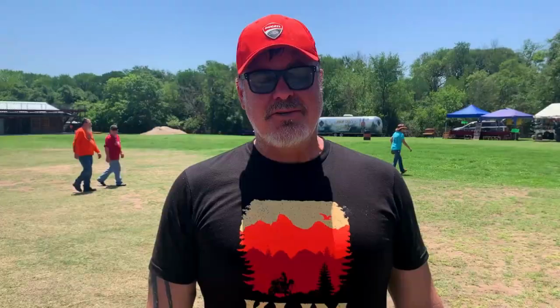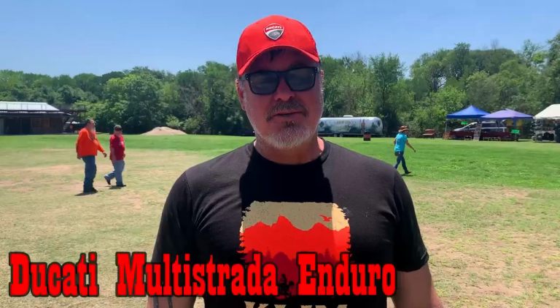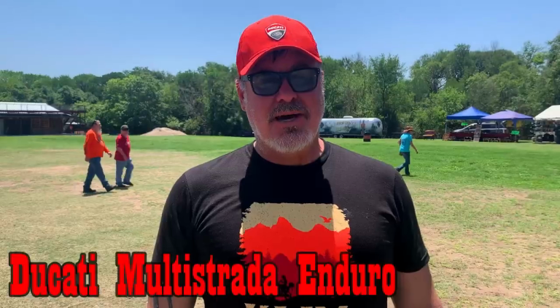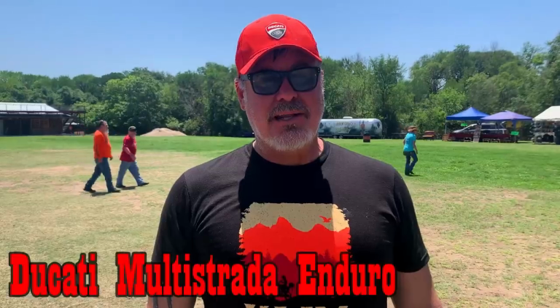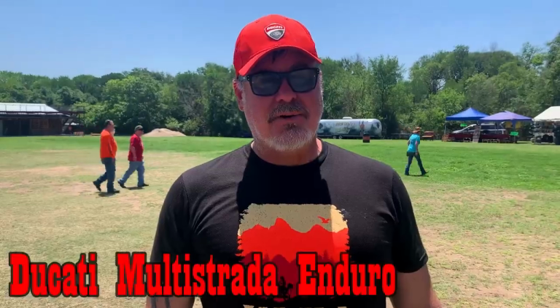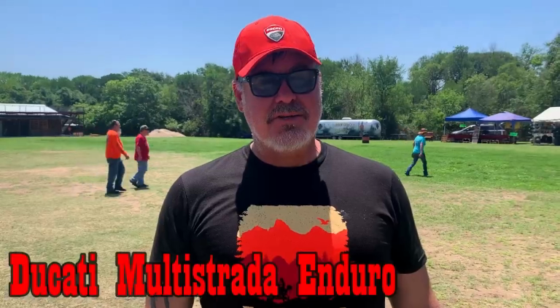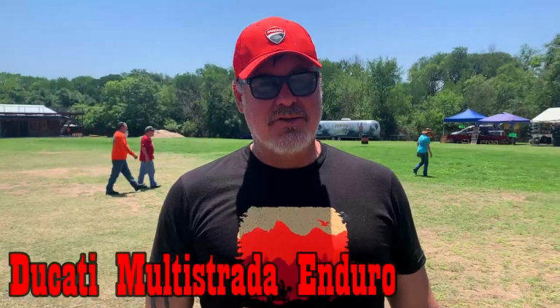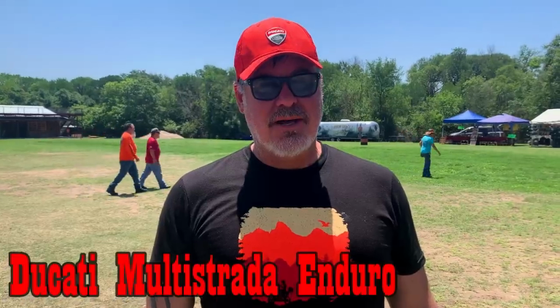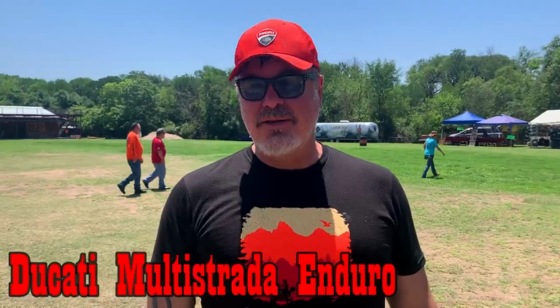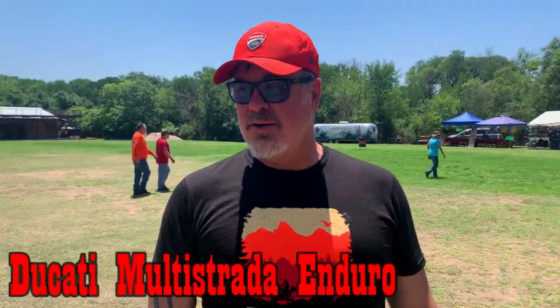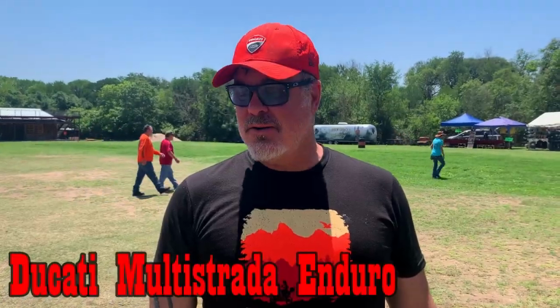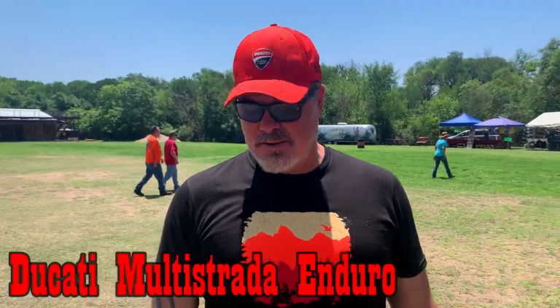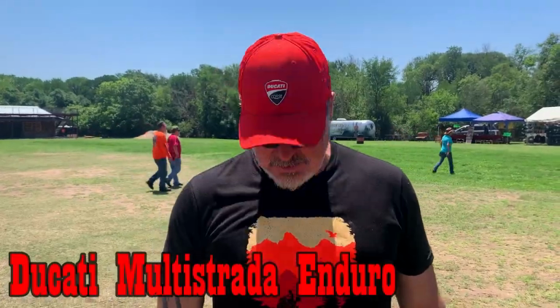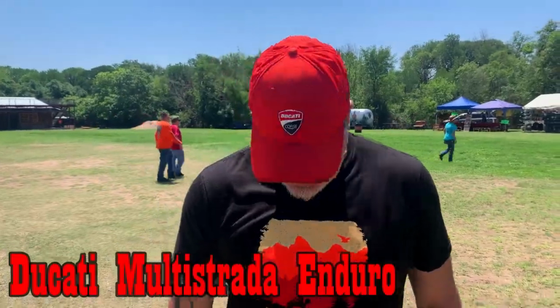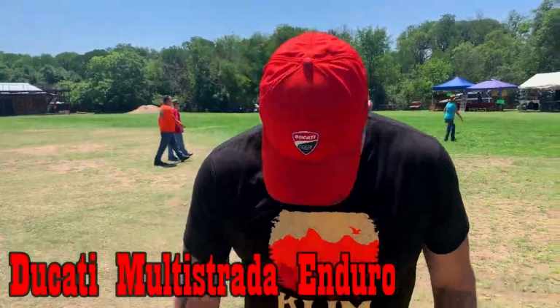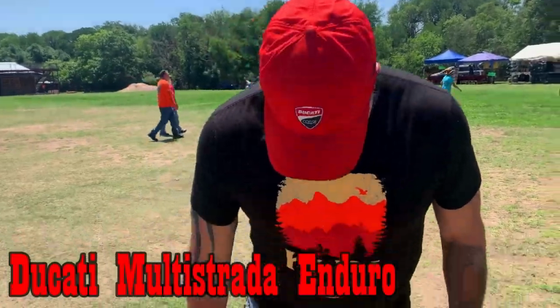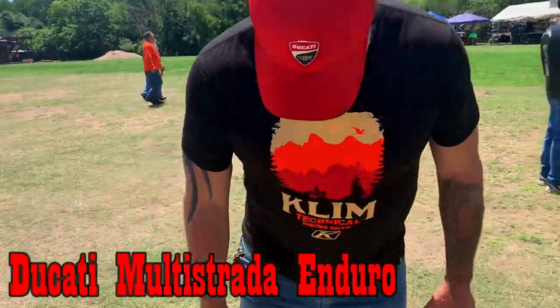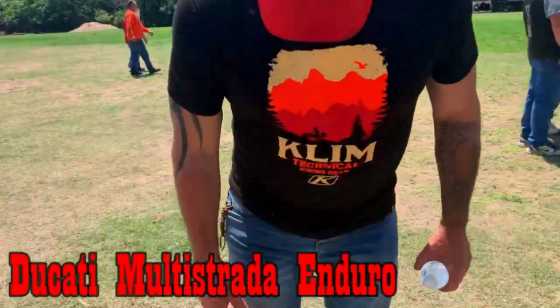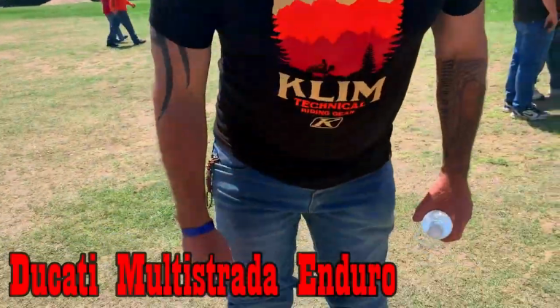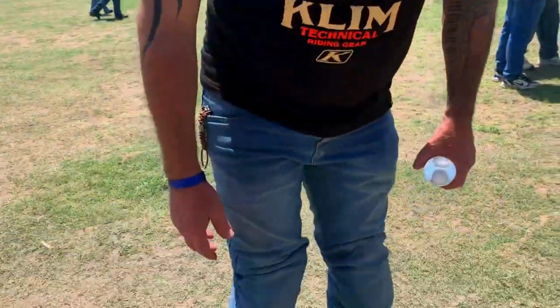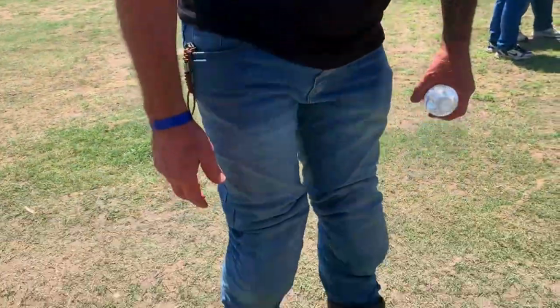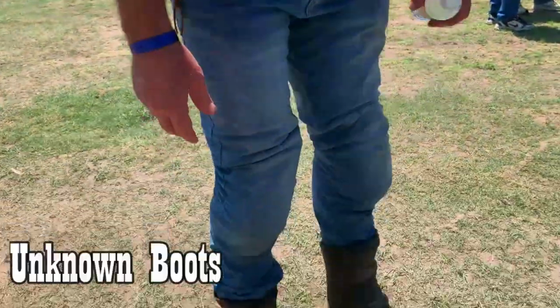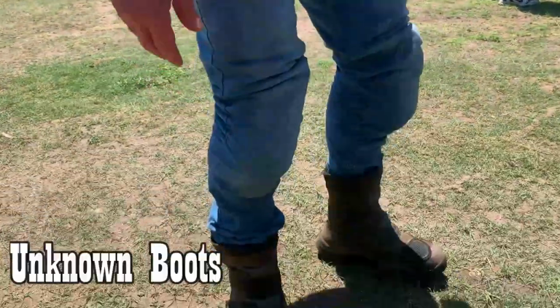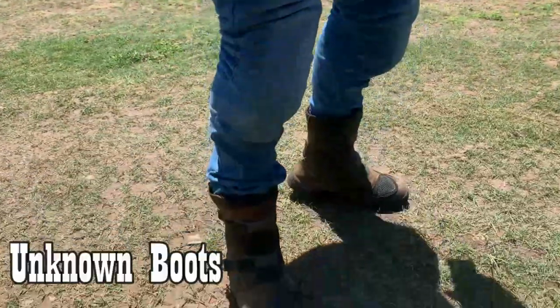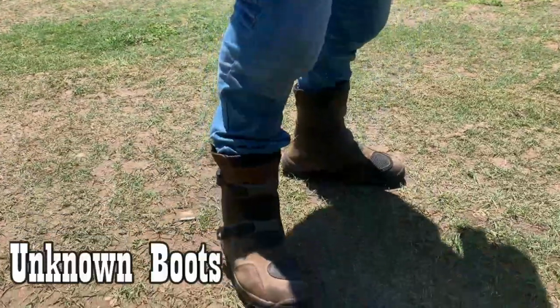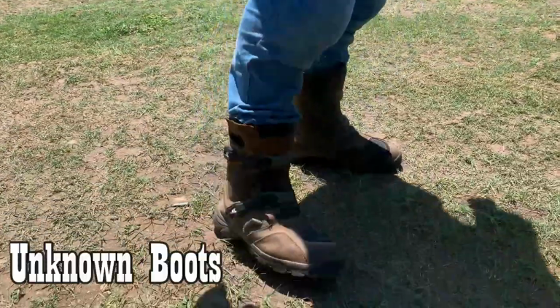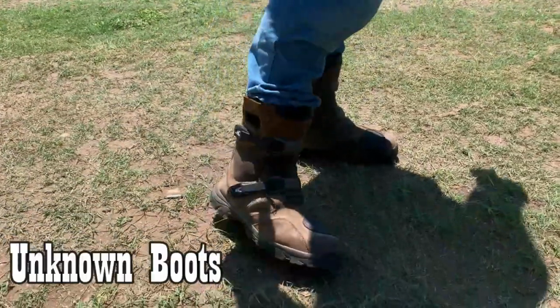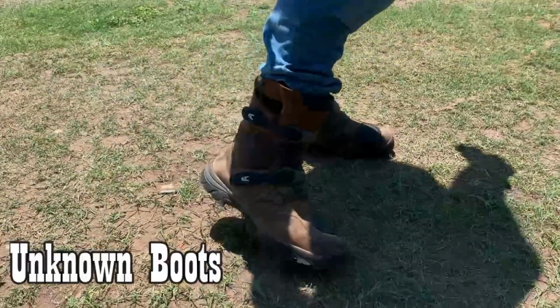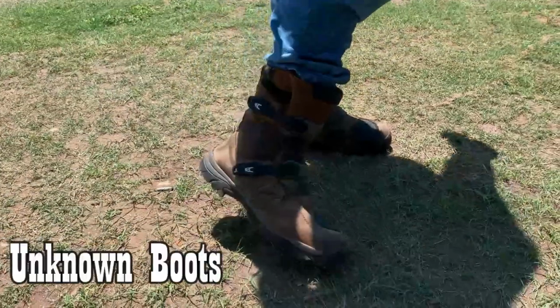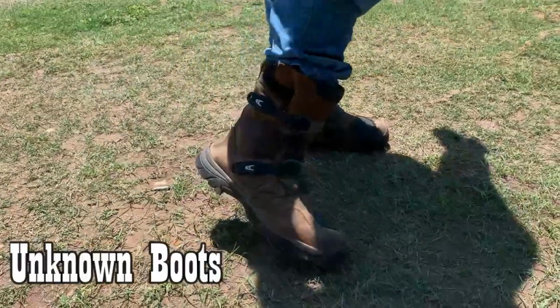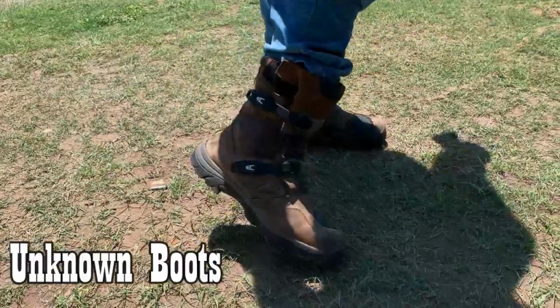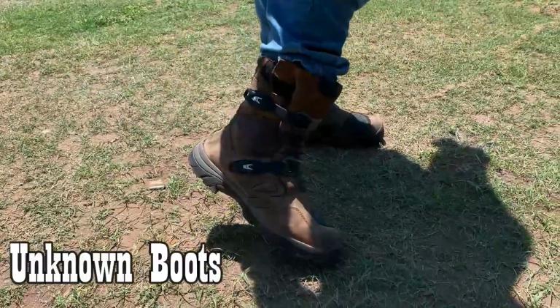Ducati Multistrada Enduro. The boots are these boots — I don't know what the hell brand they are.